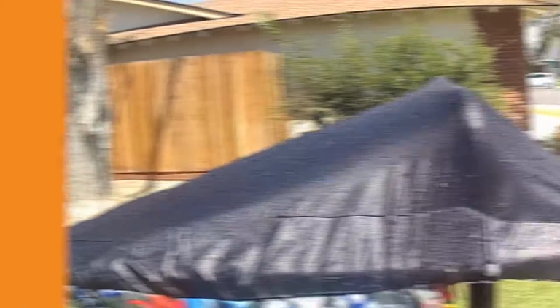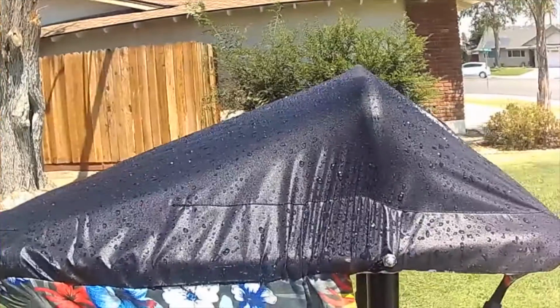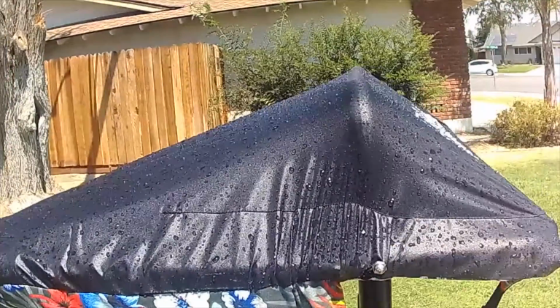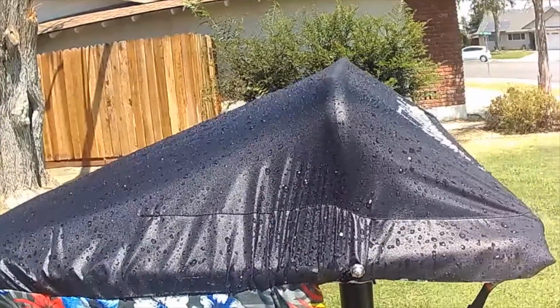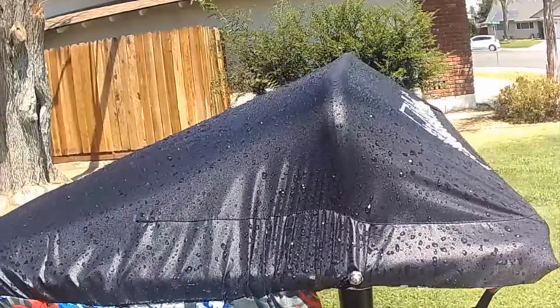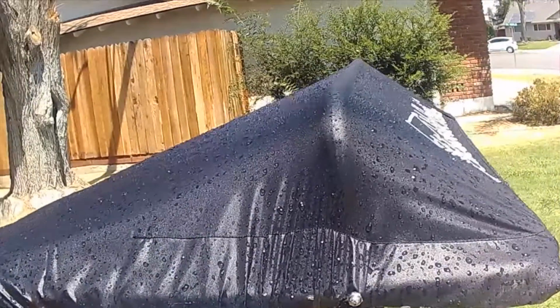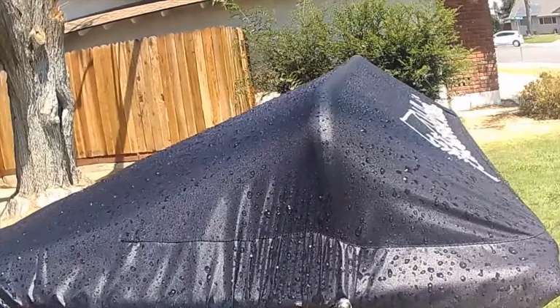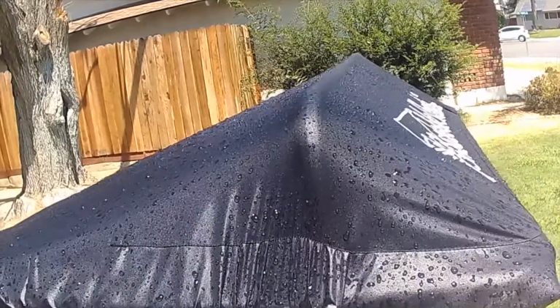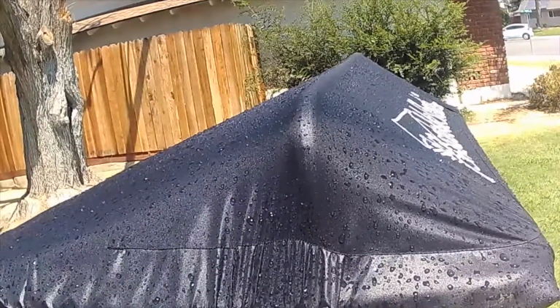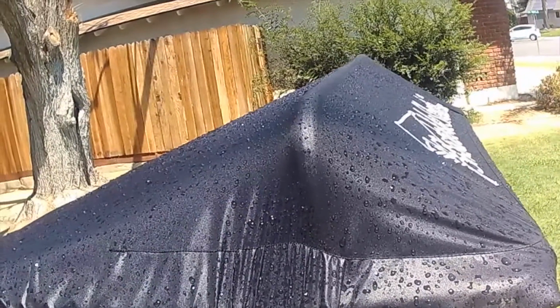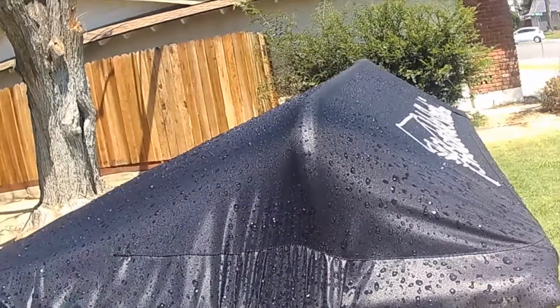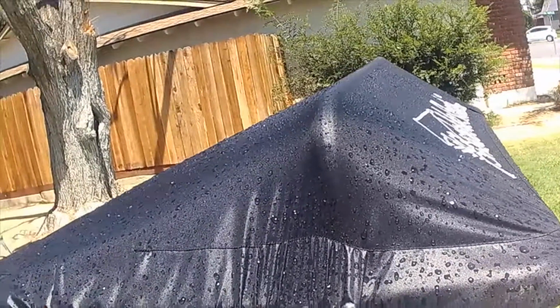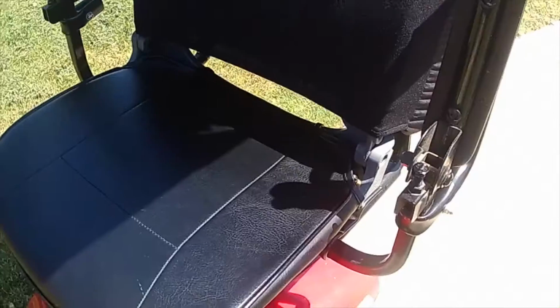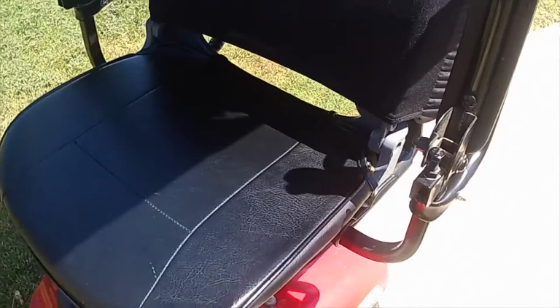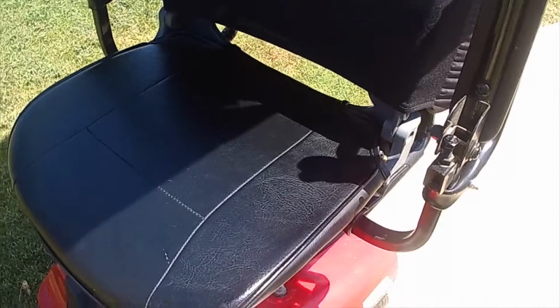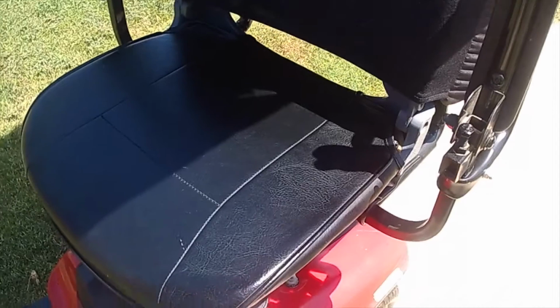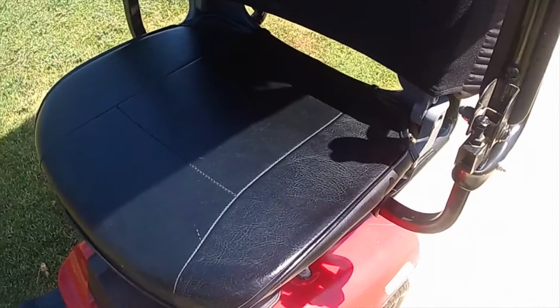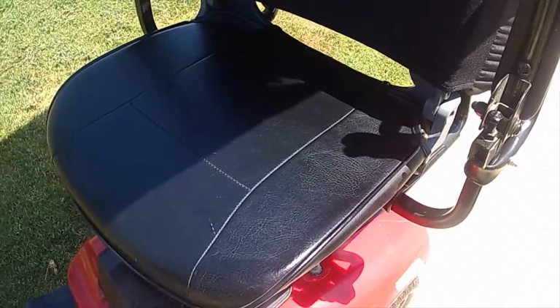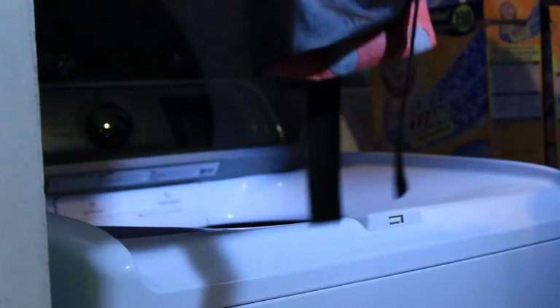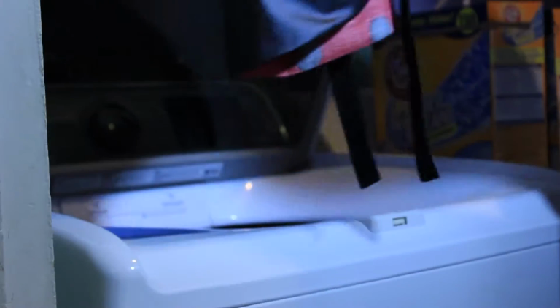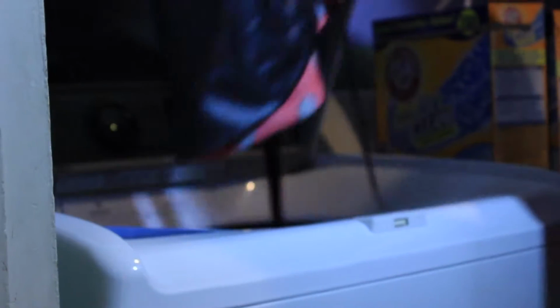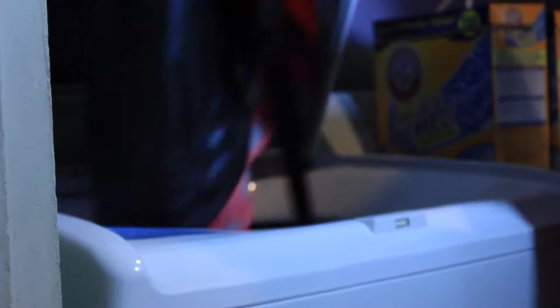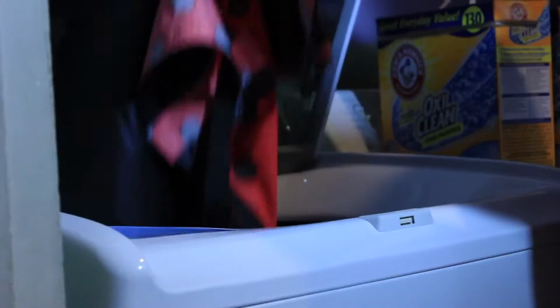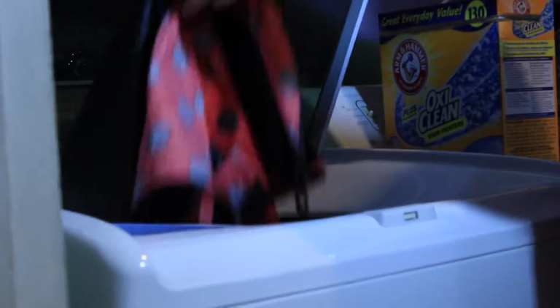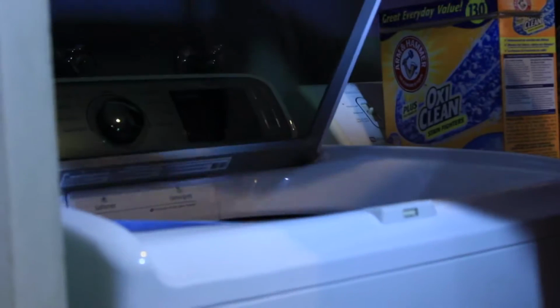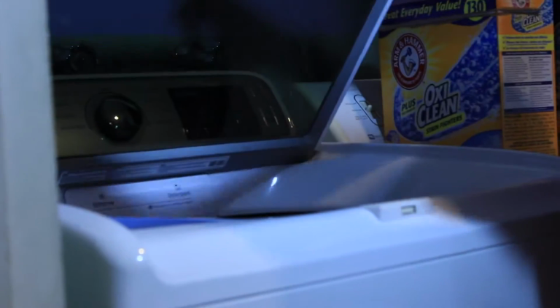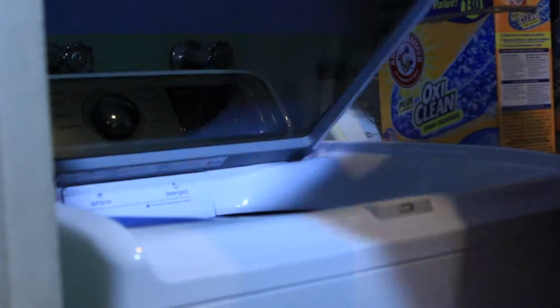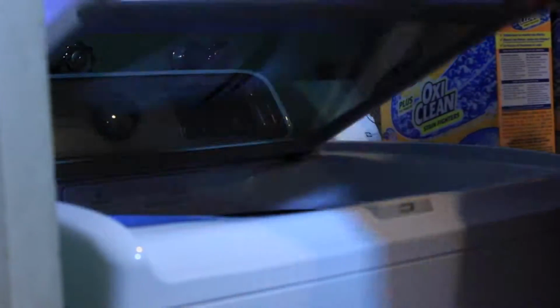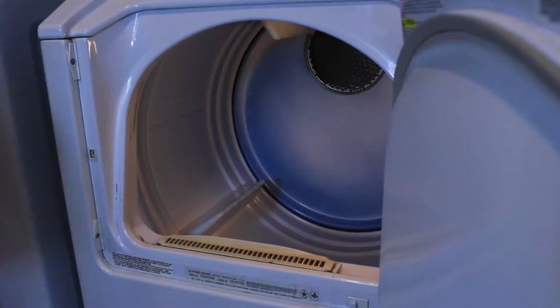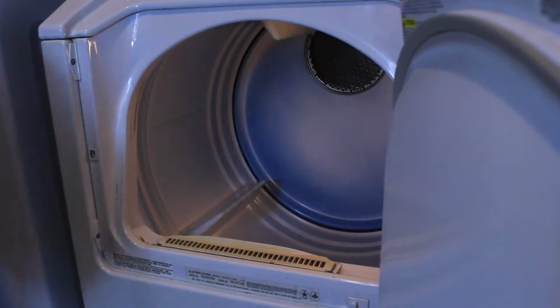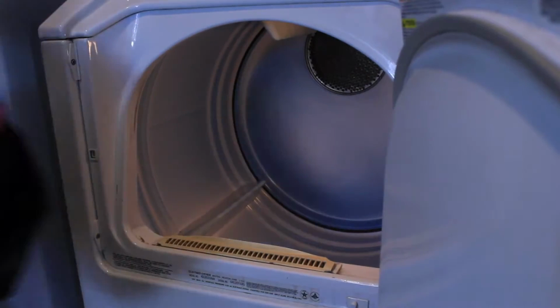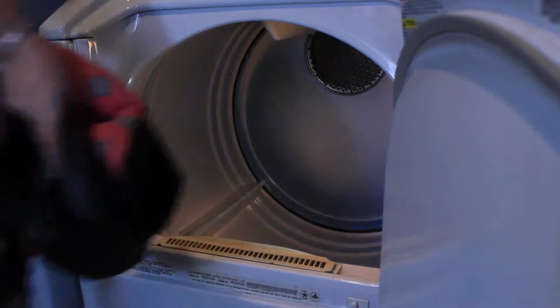The top is waterproof just in case you get caught in the rain. You can toss it into a washer and dryer.